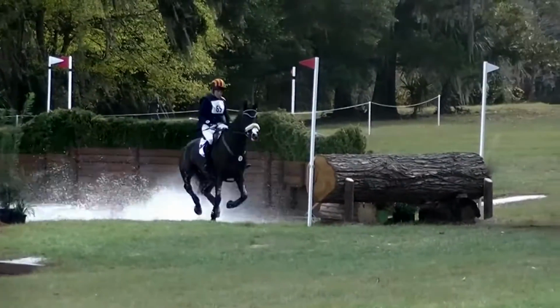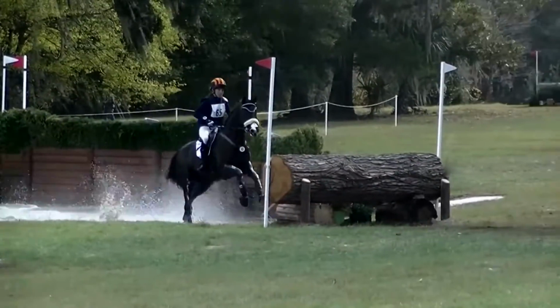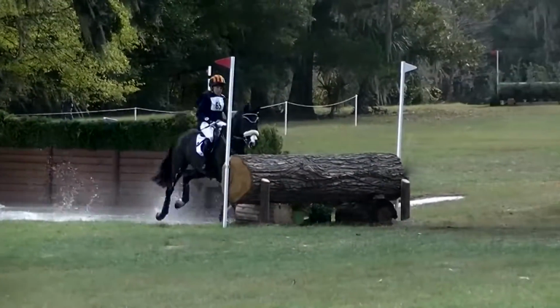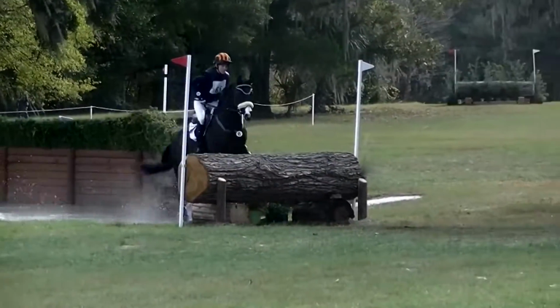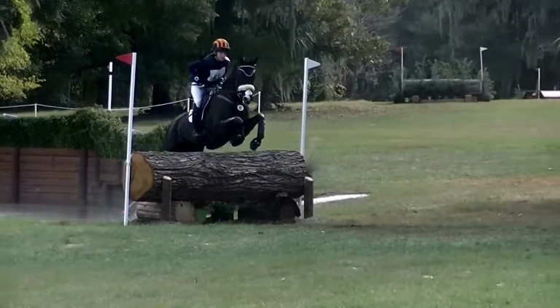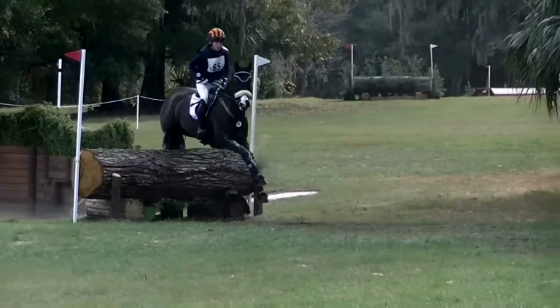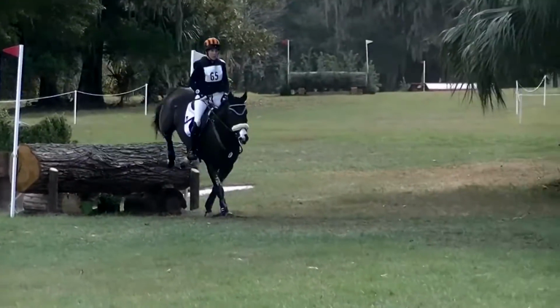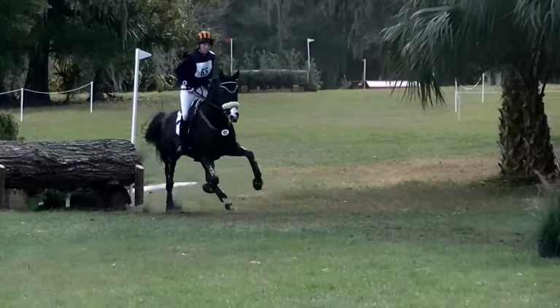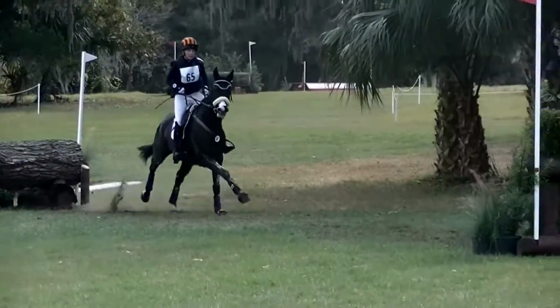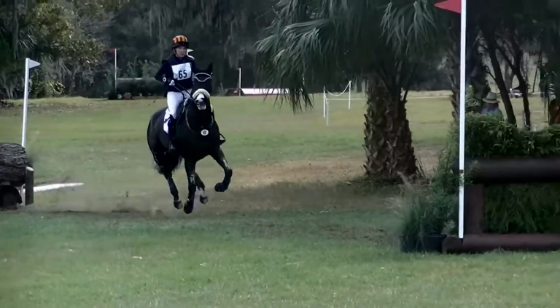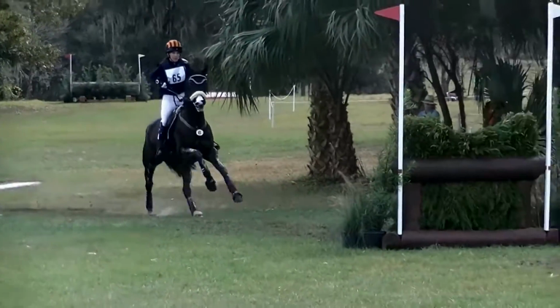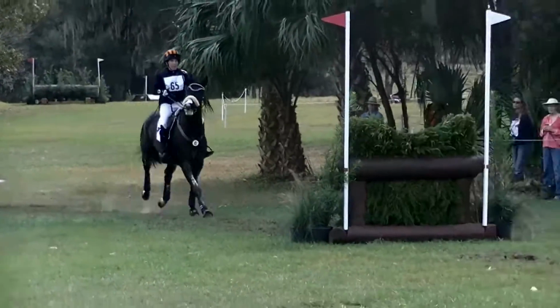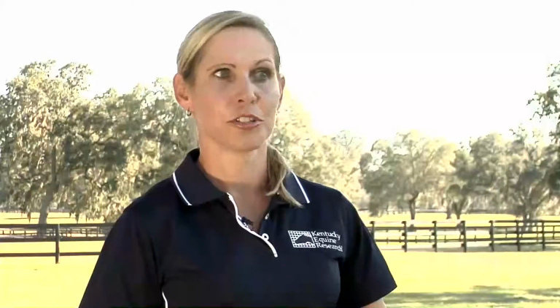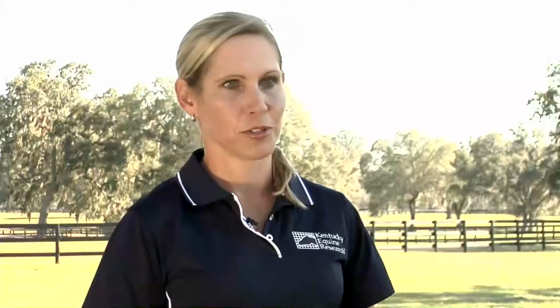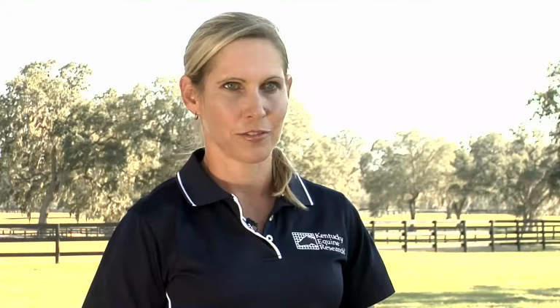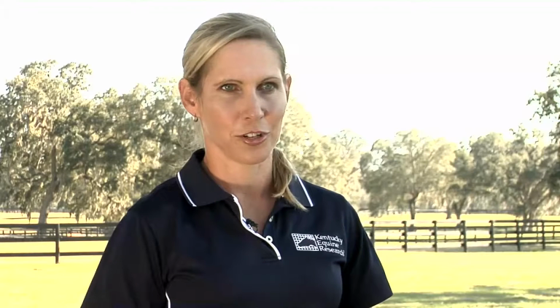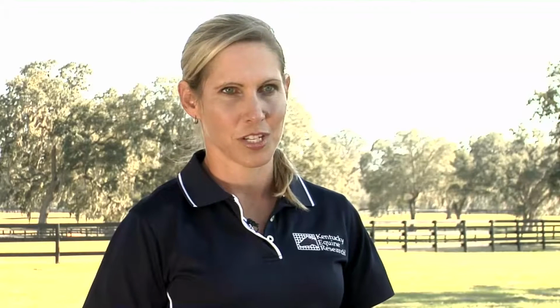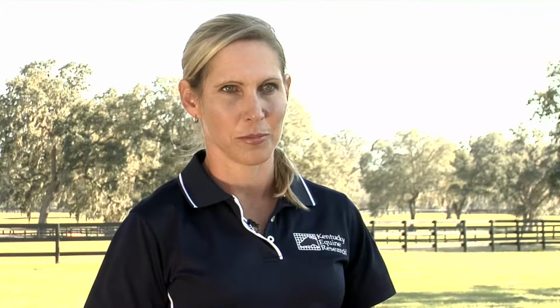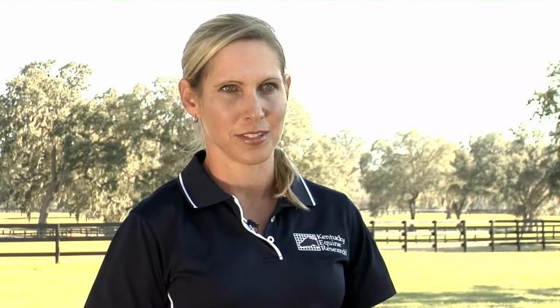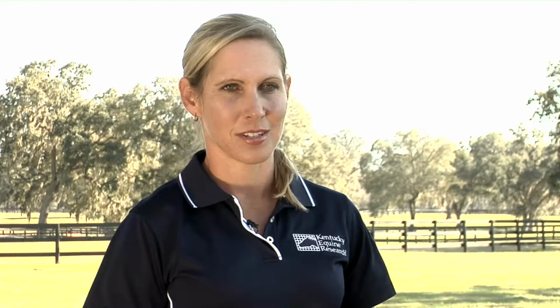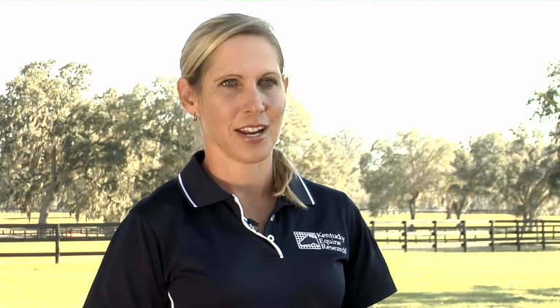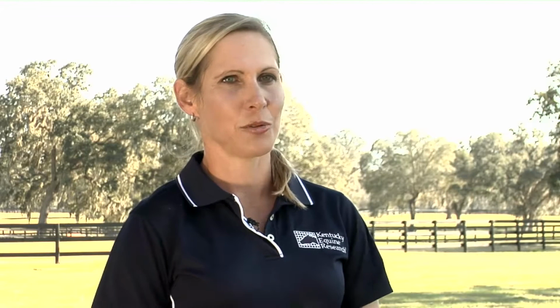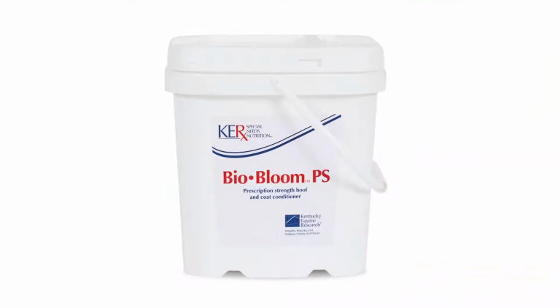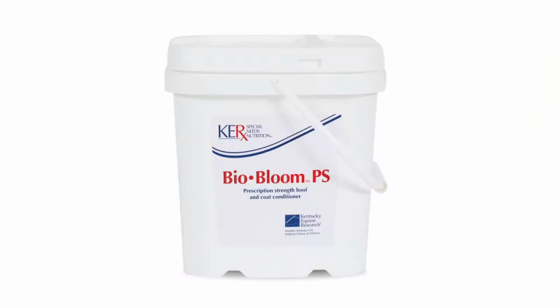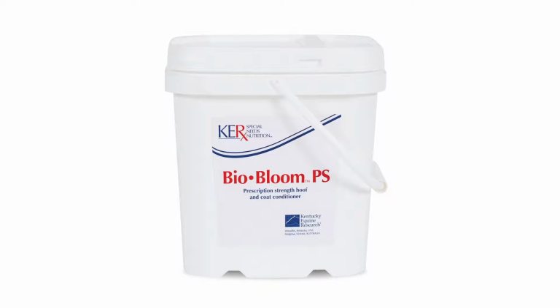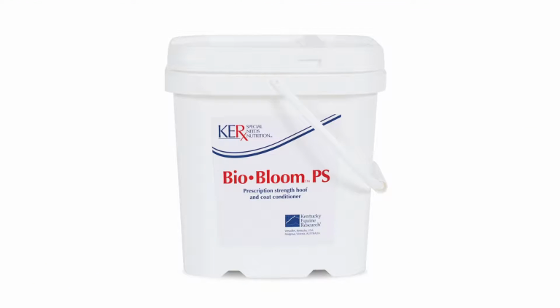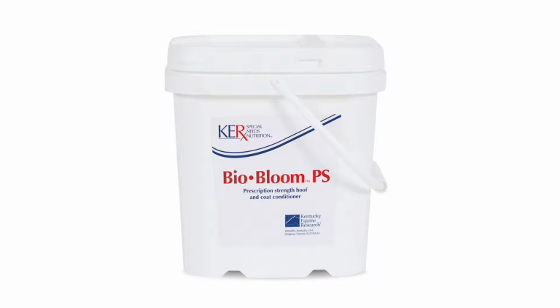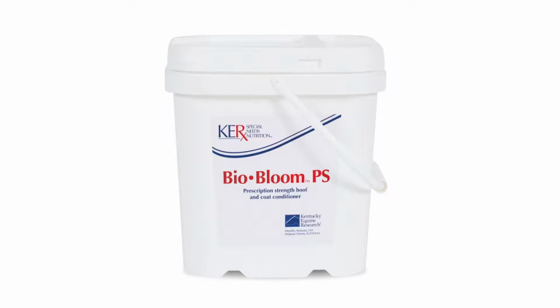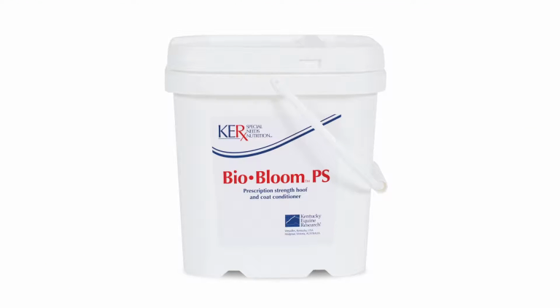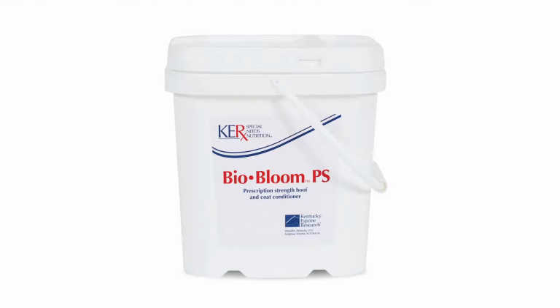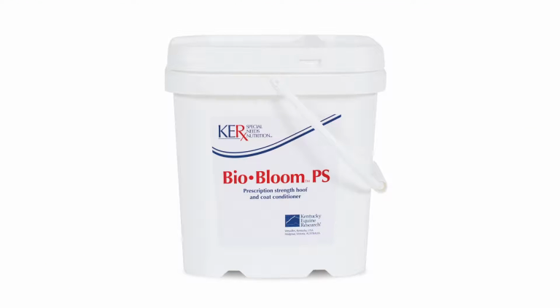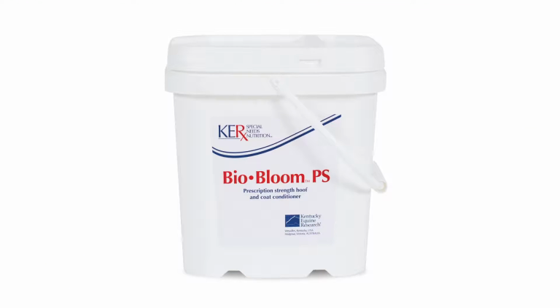There was a time when we were feeding multiple different hoof supplements. Now we just feed Biobloom, and our horses couldn't look better.